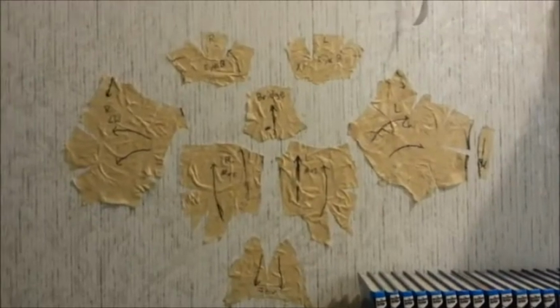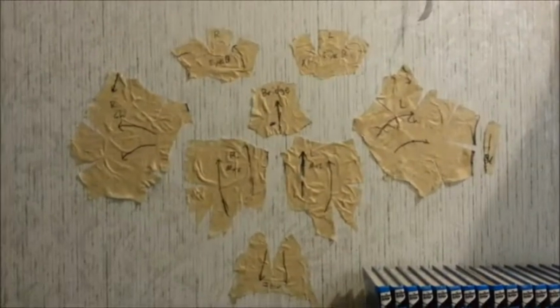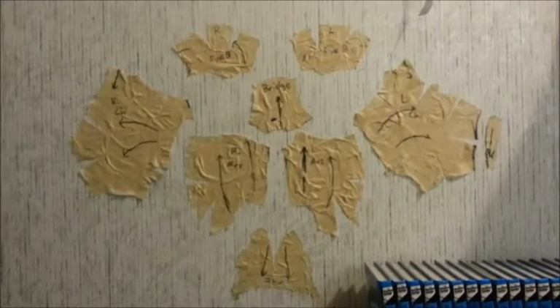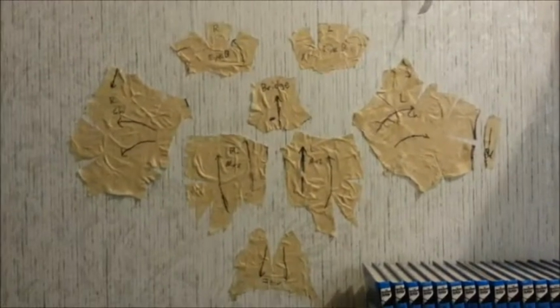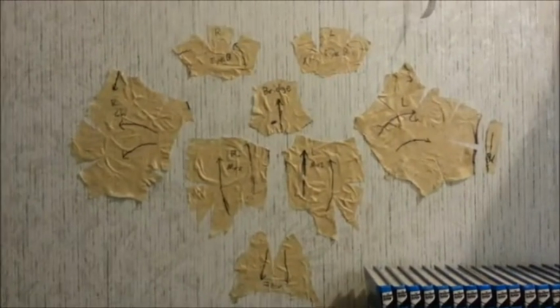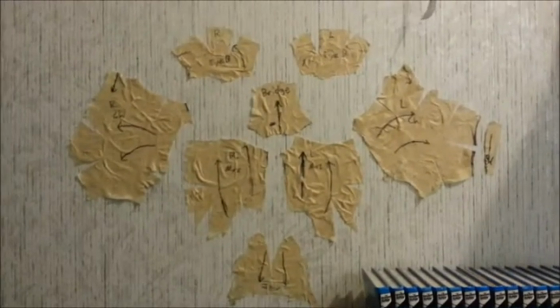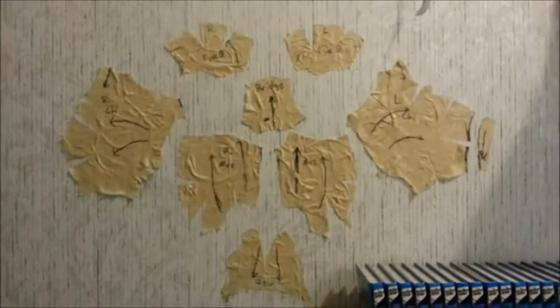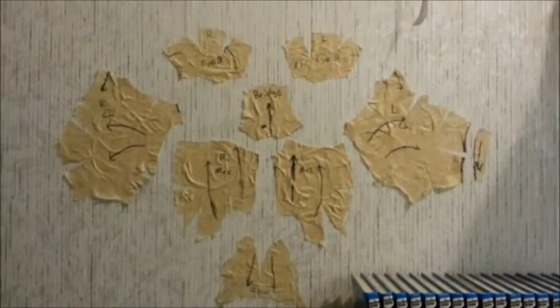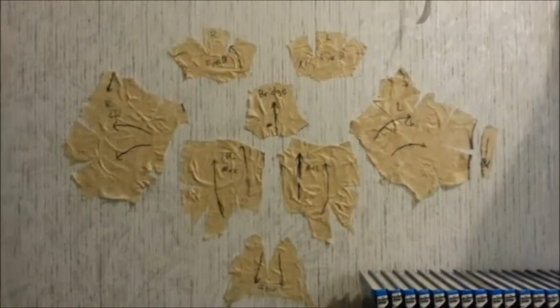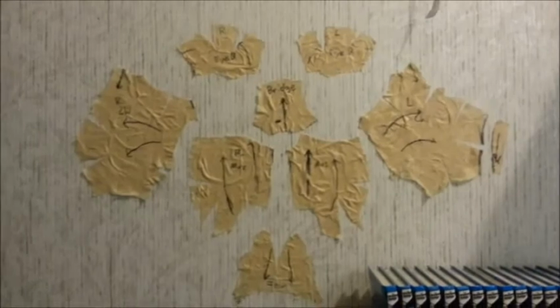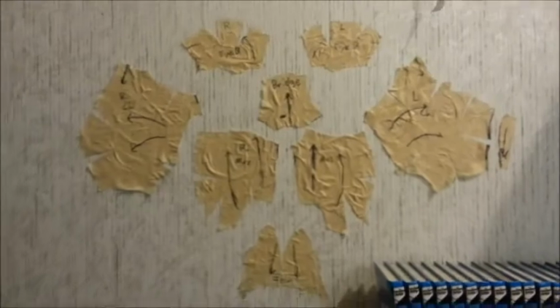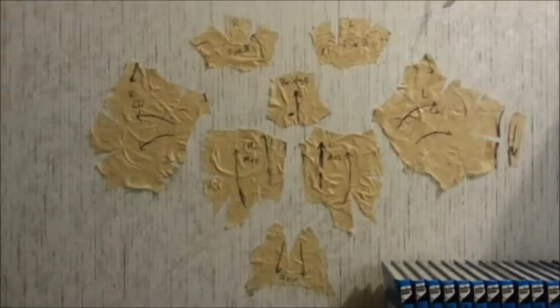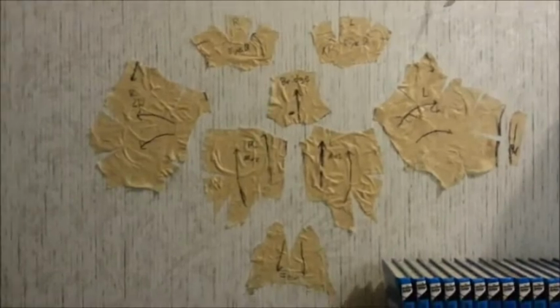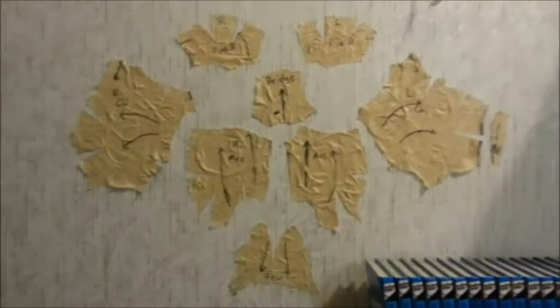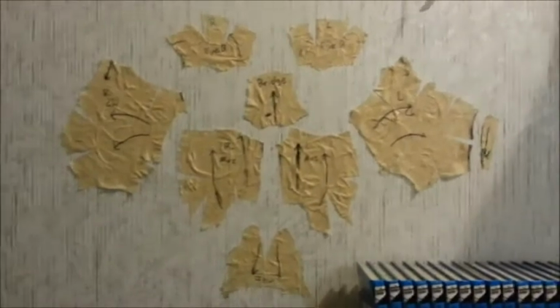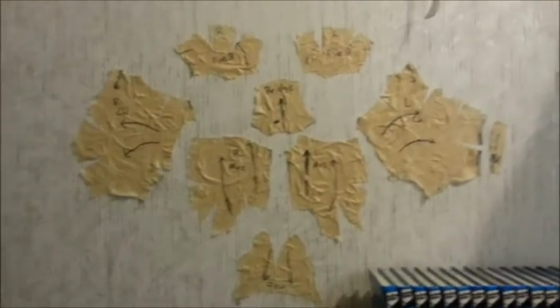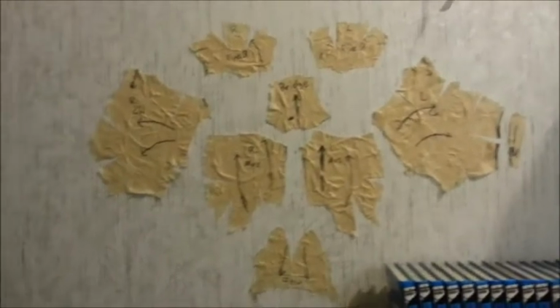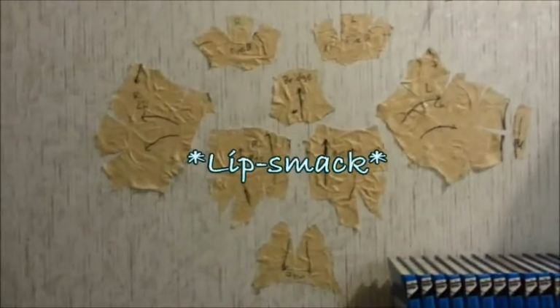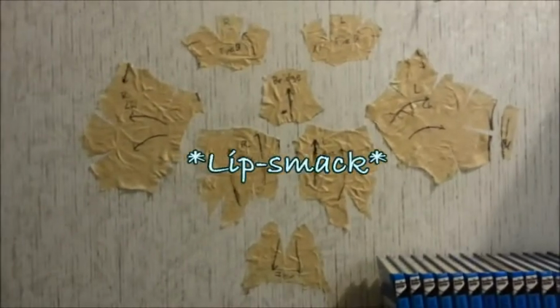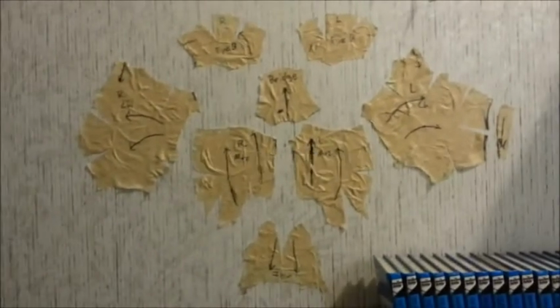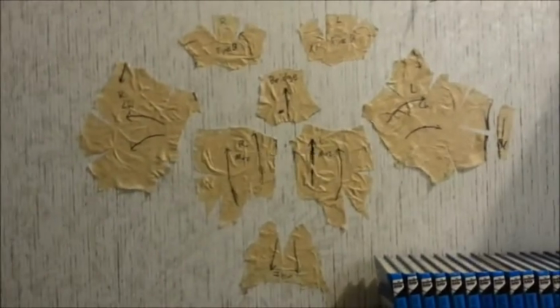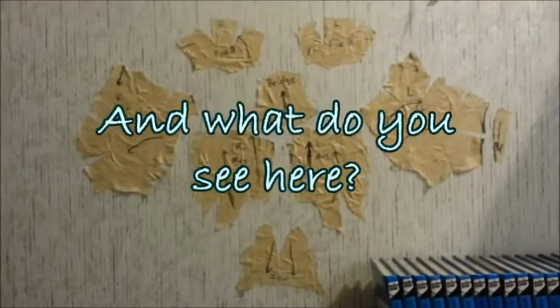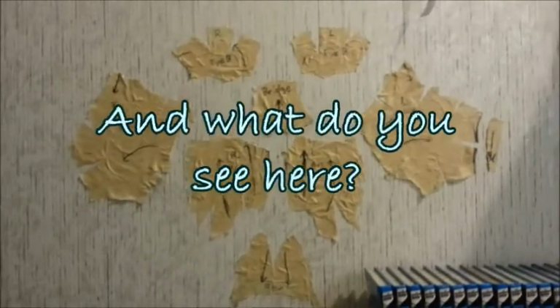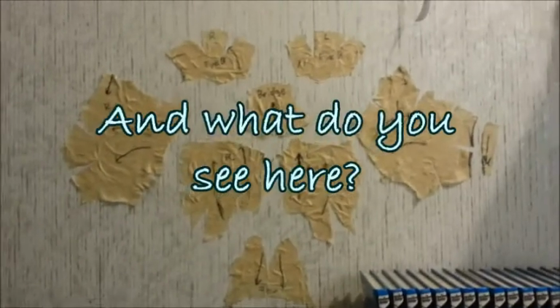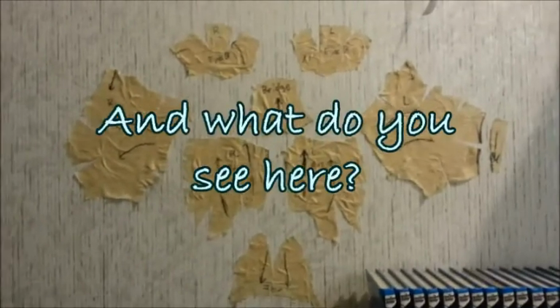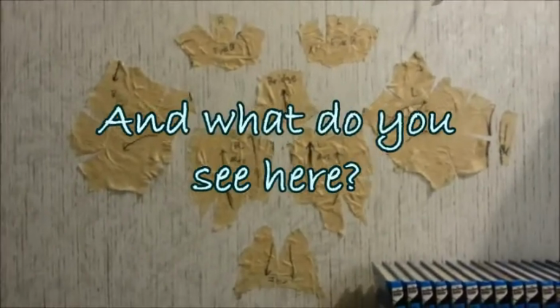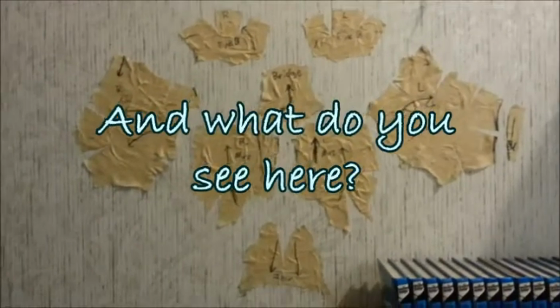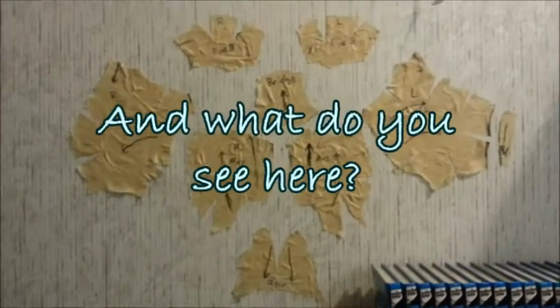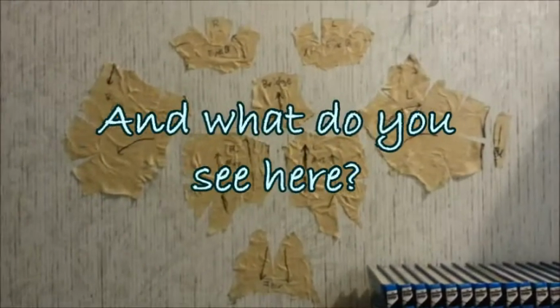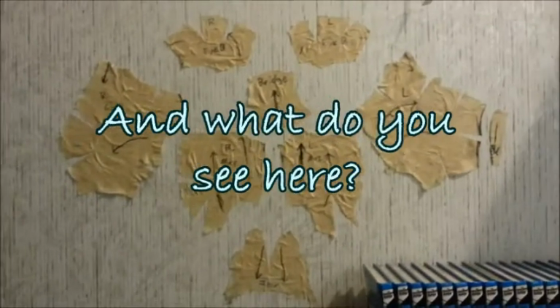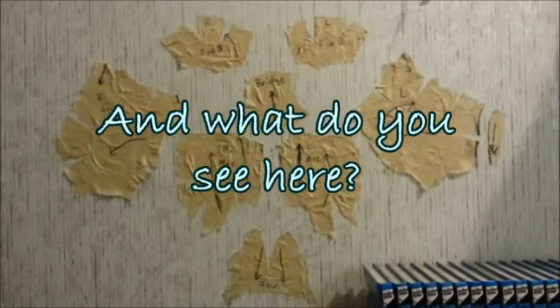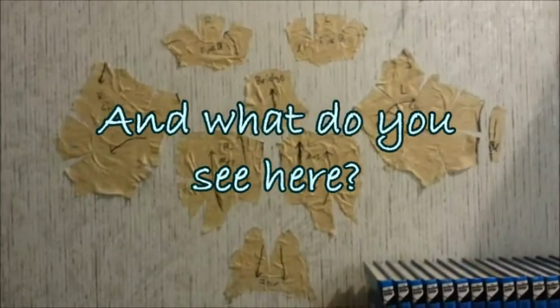Looks like an inkblot test. And what do you see here?